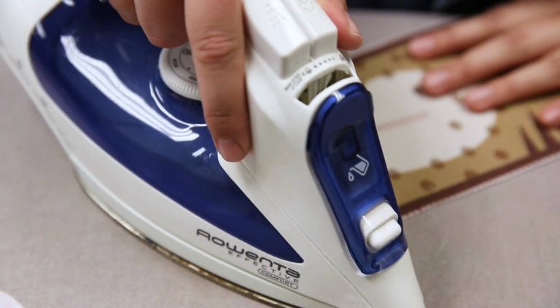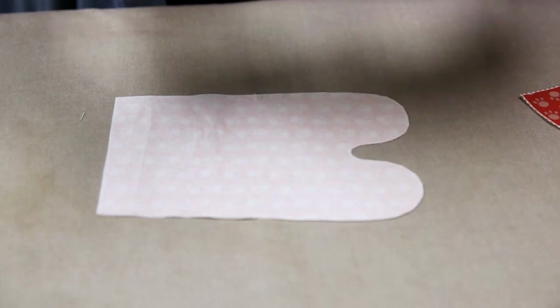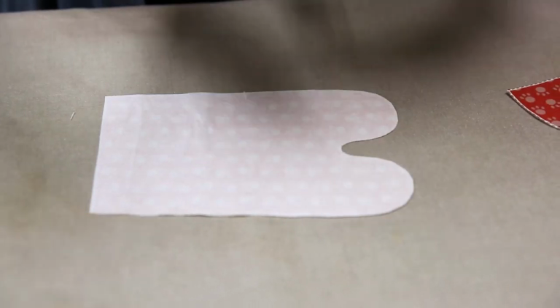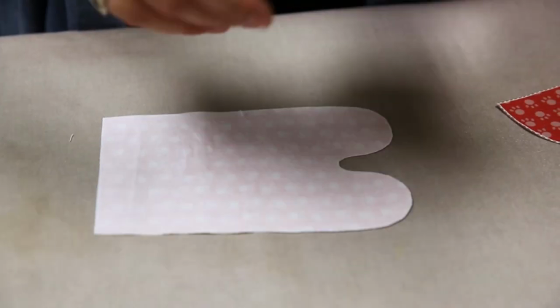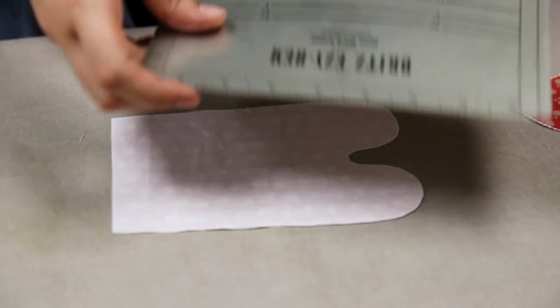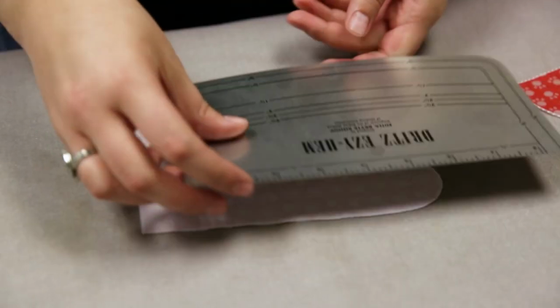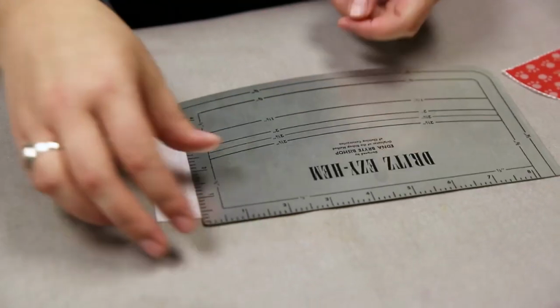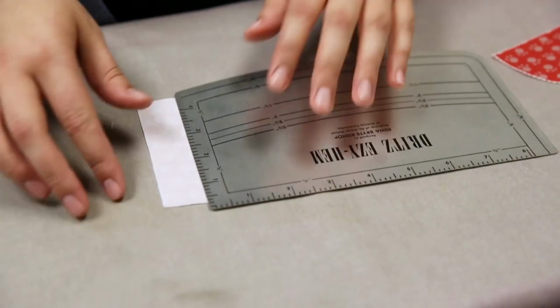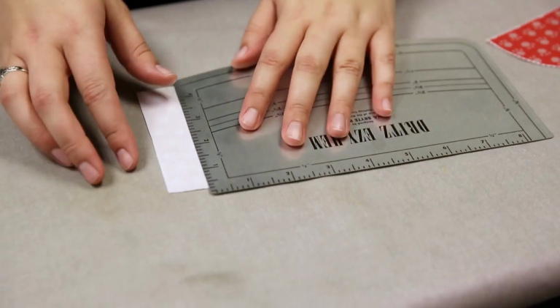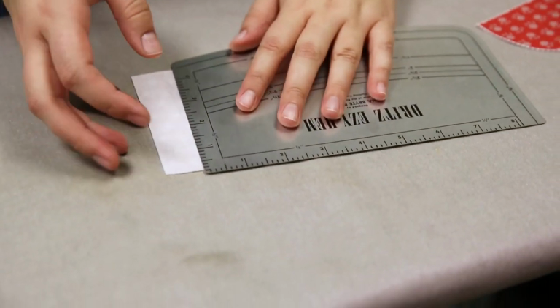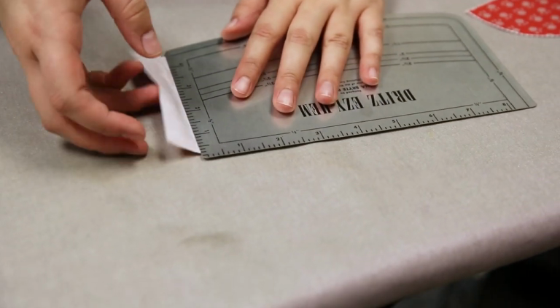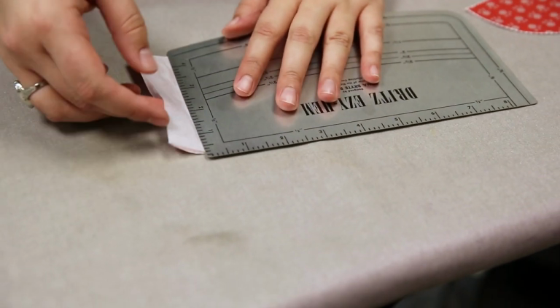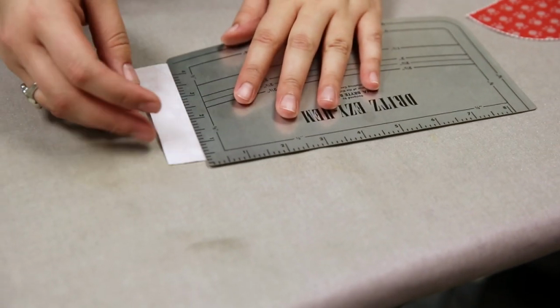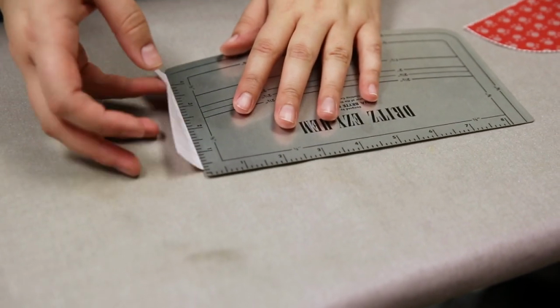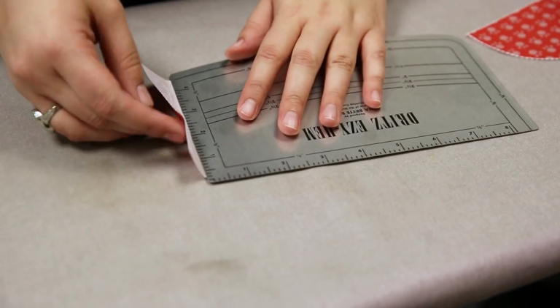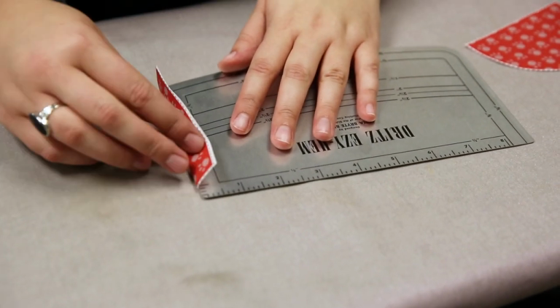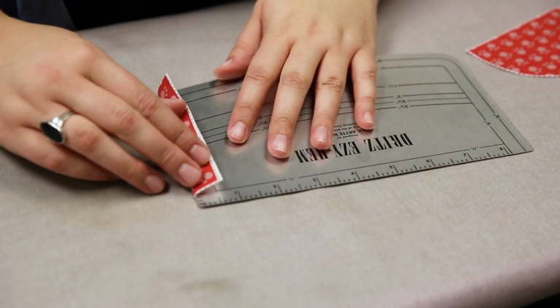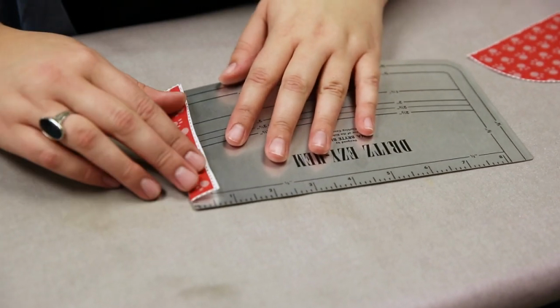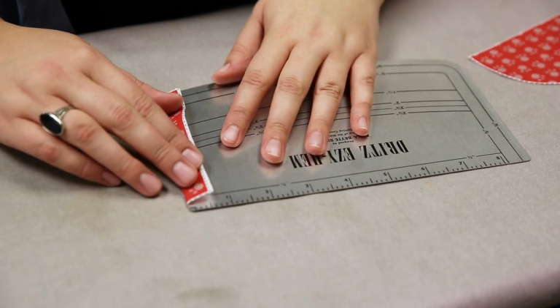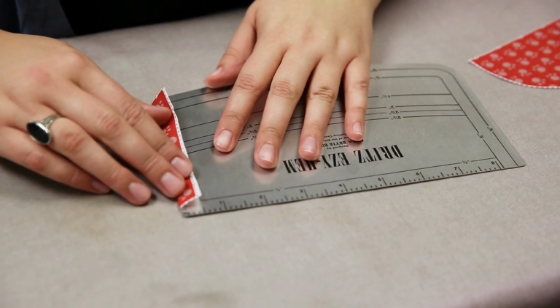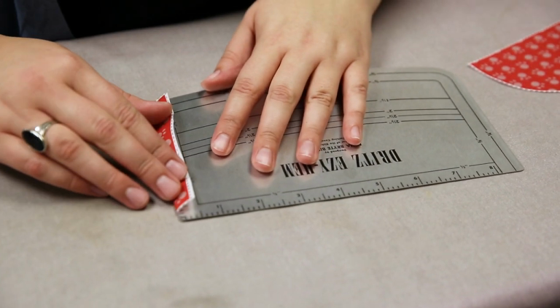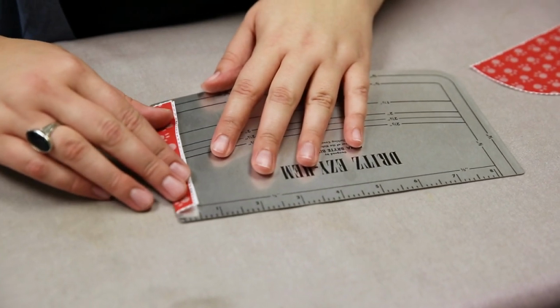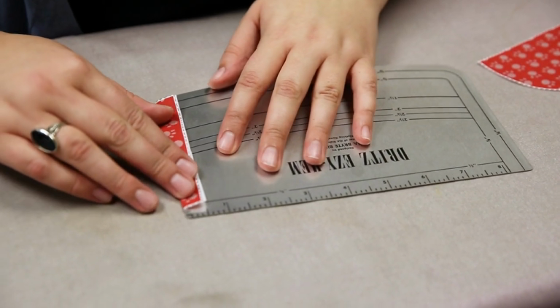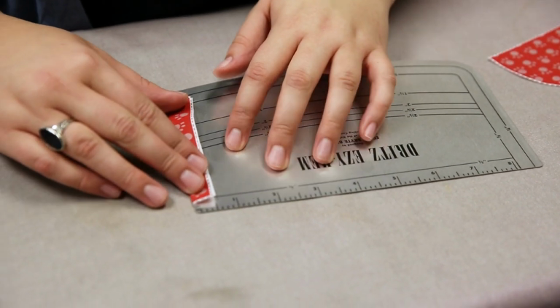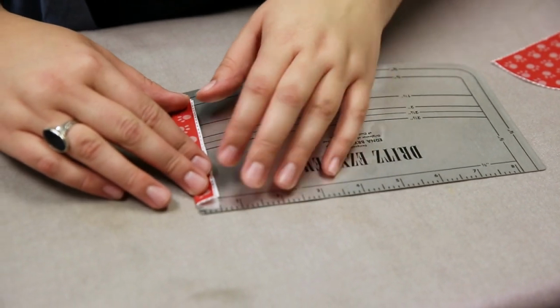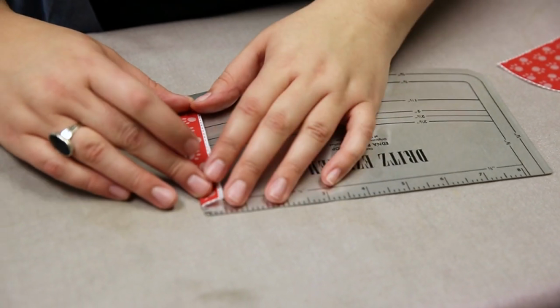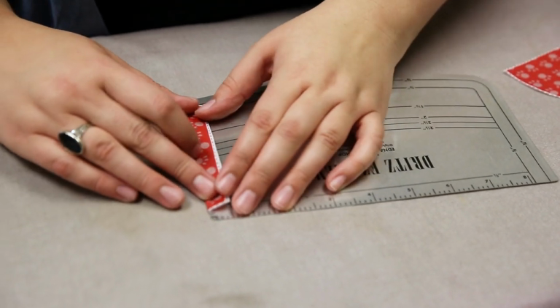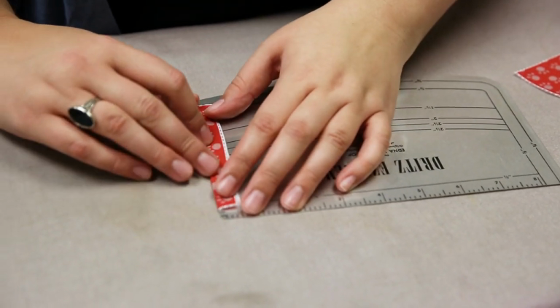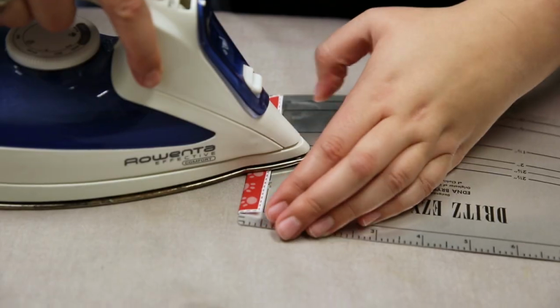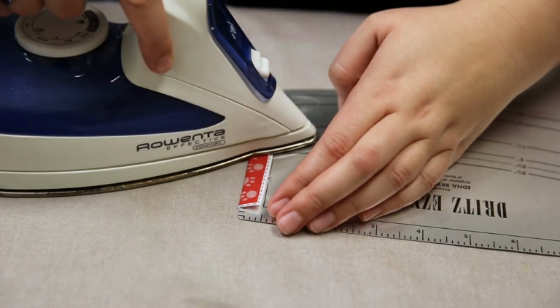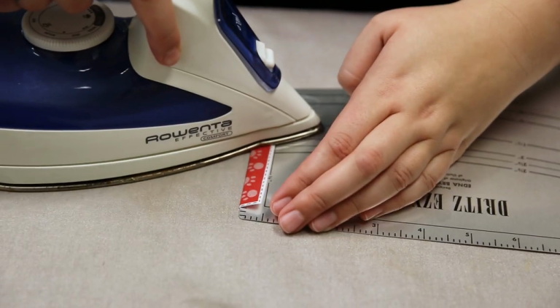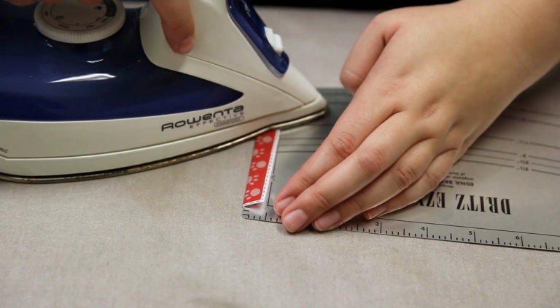Fold and press under 1½ inches at the bottom of the inner face lining and the top of the inner front lining.